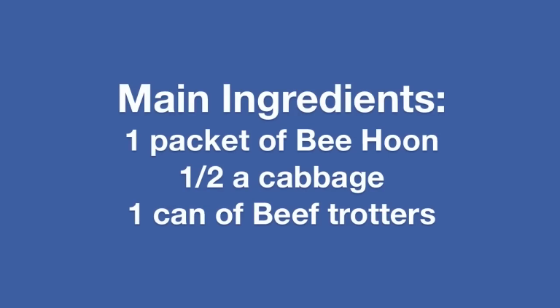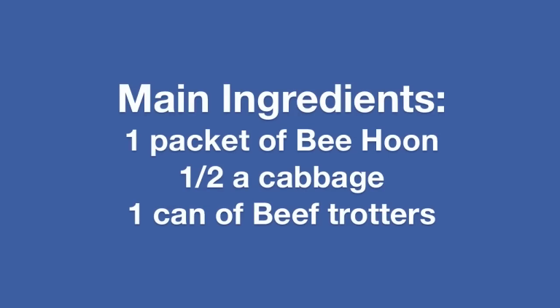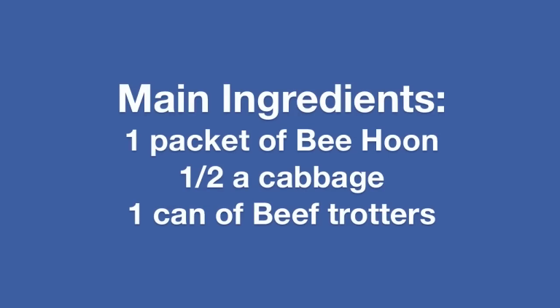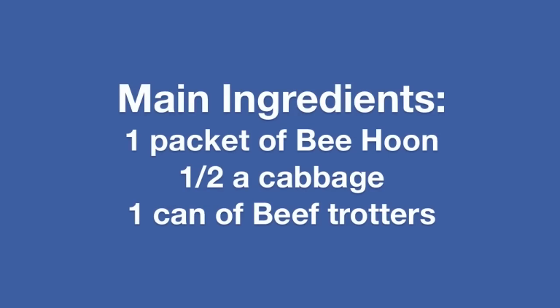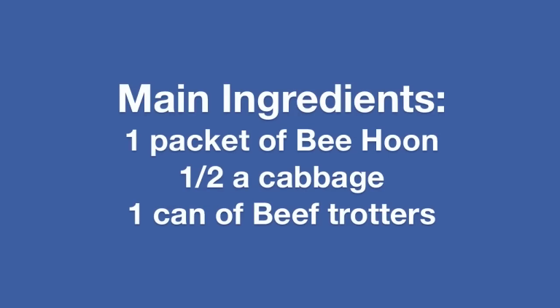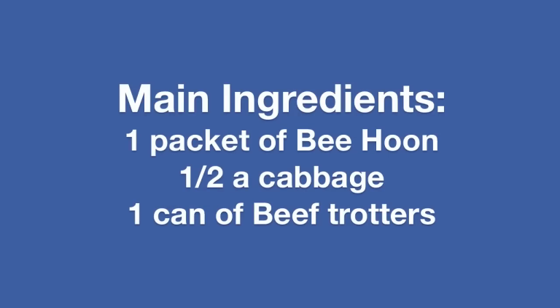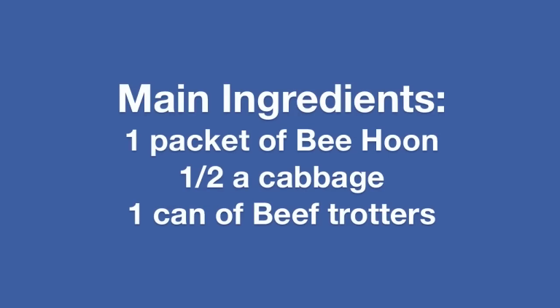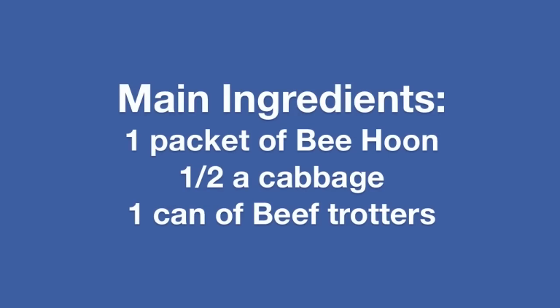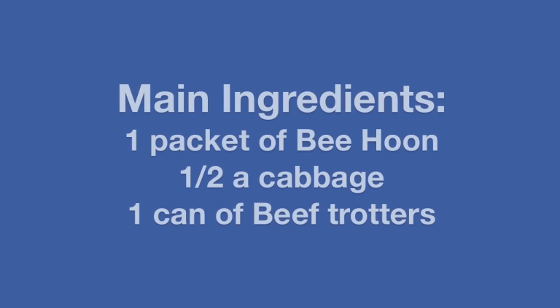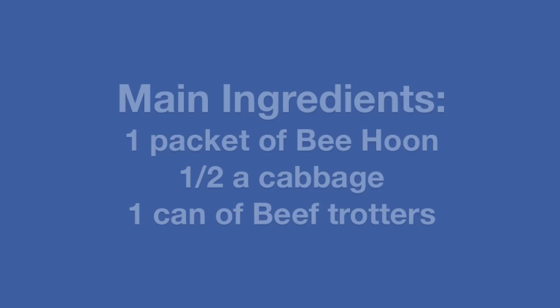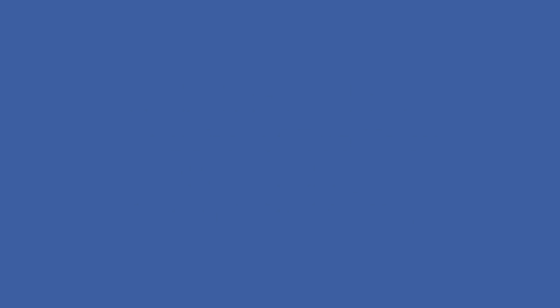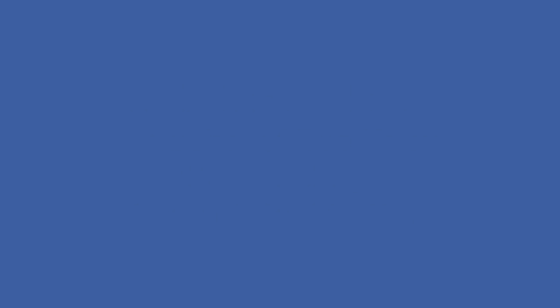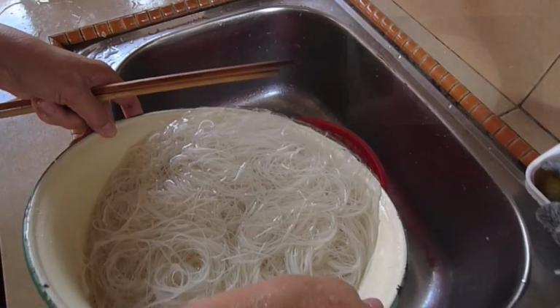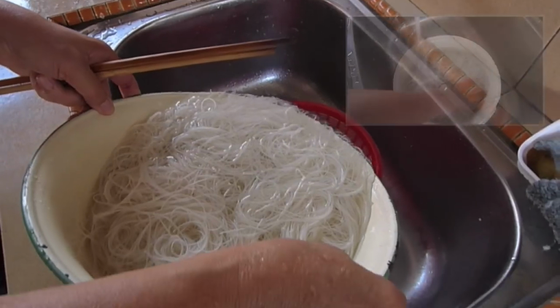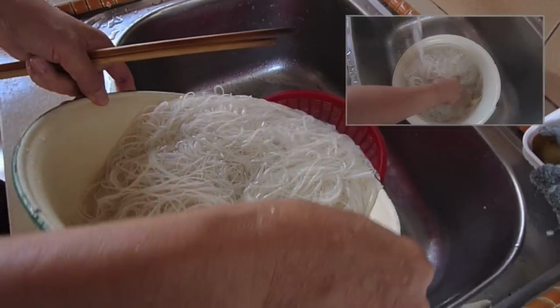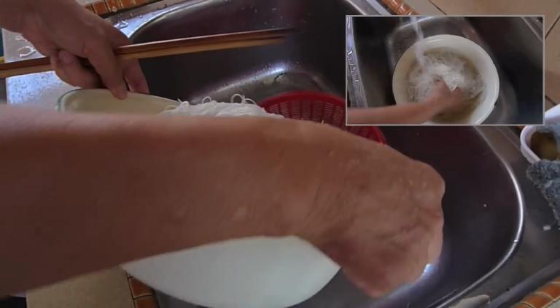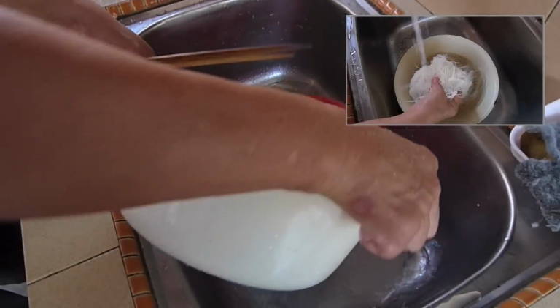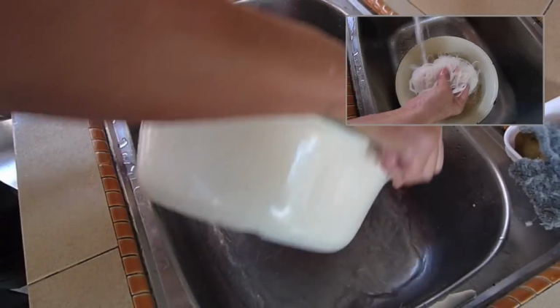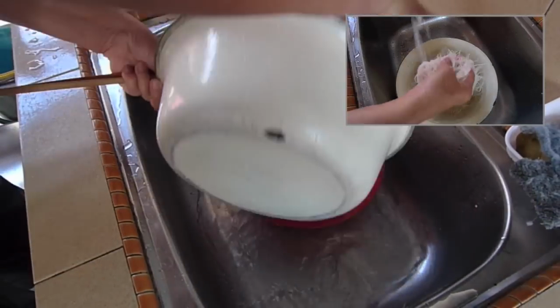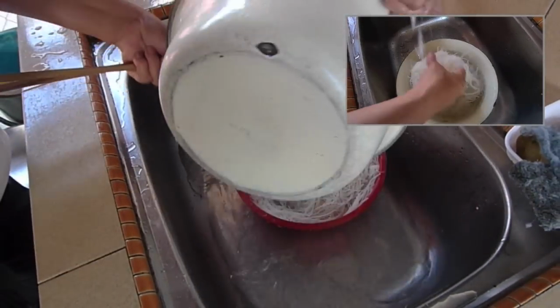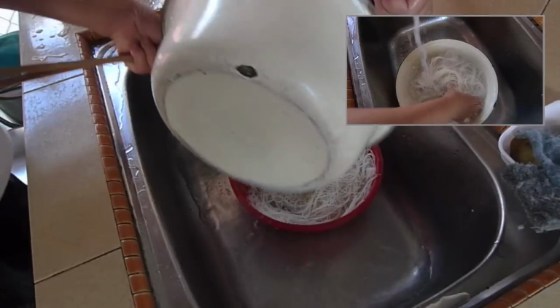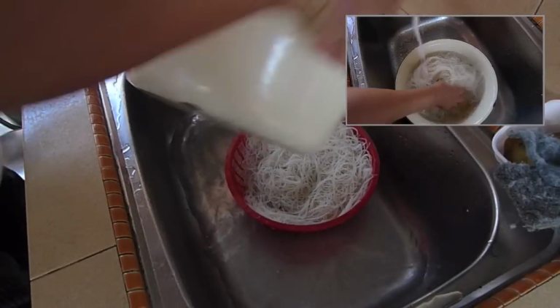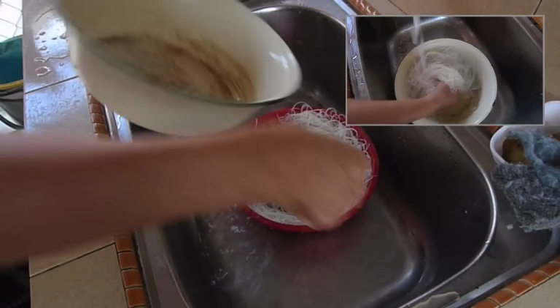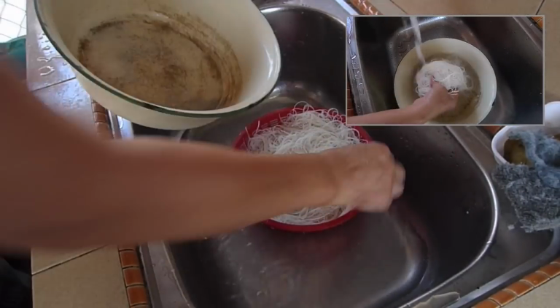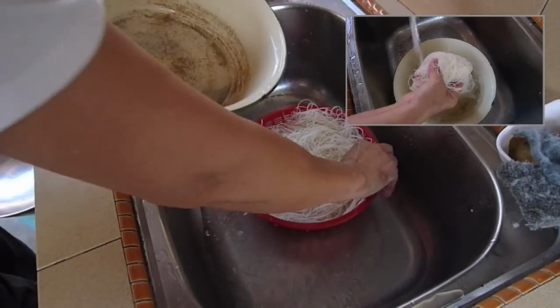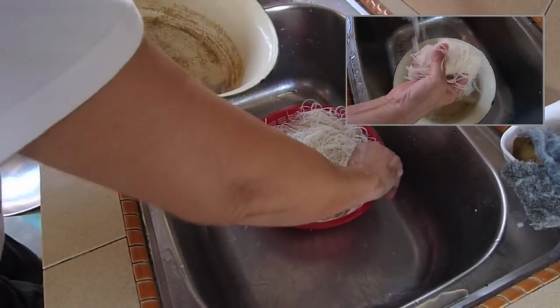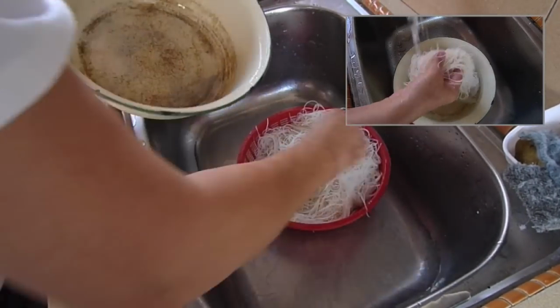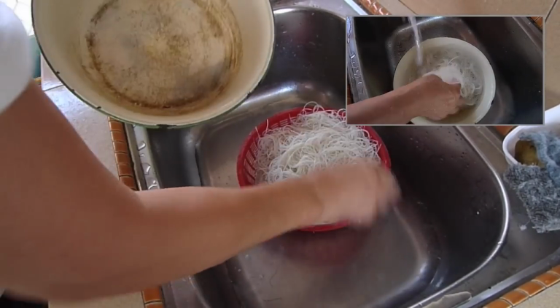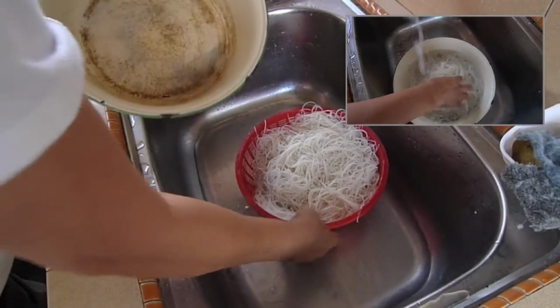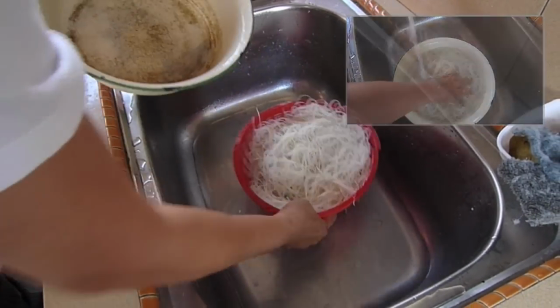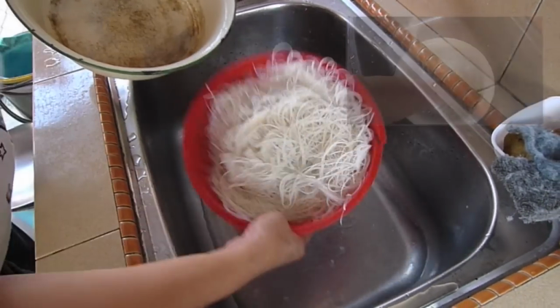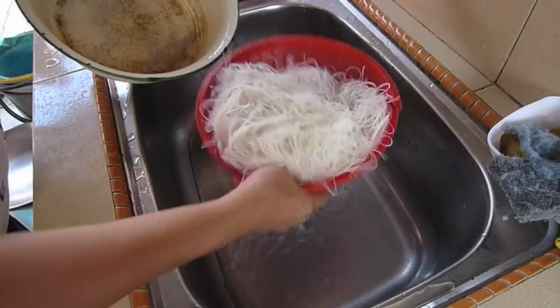To prepare the bihun, just soak it in water and make sure that it softens a little before you use it.